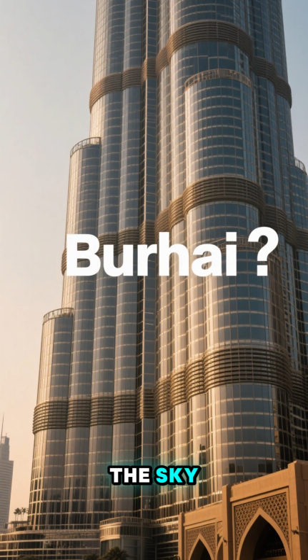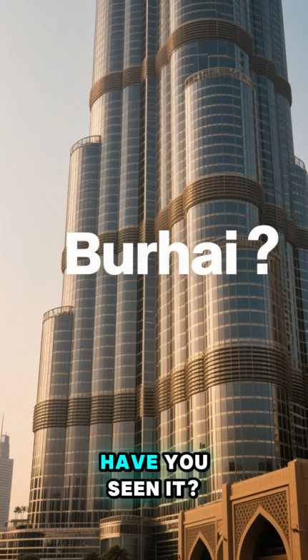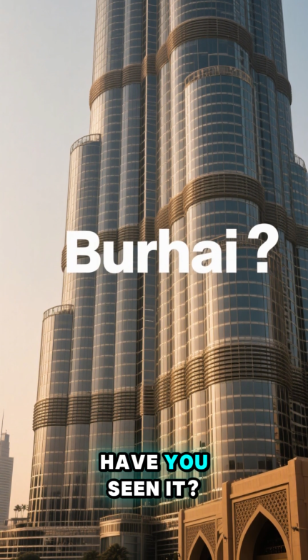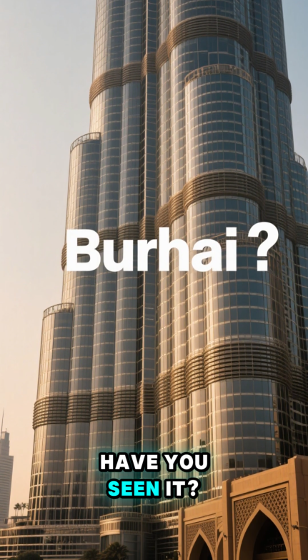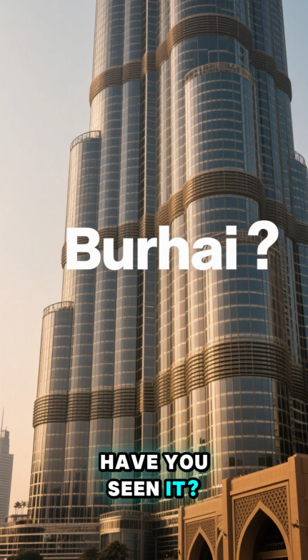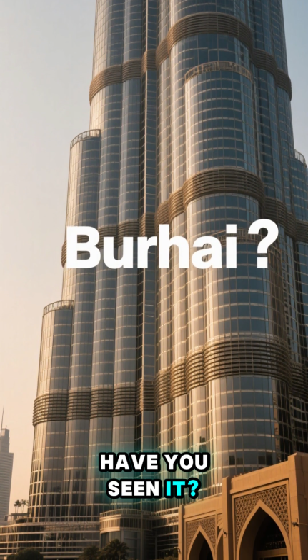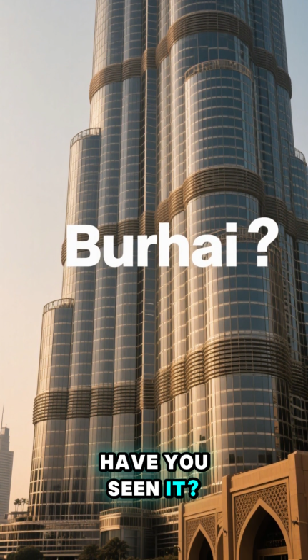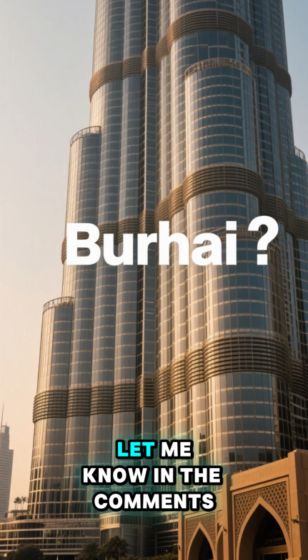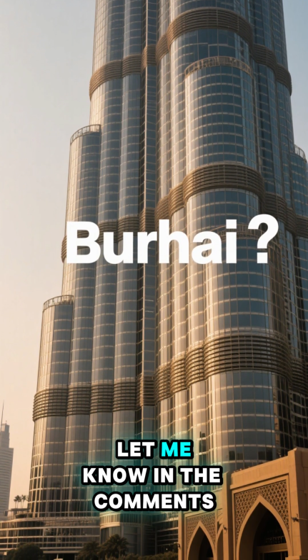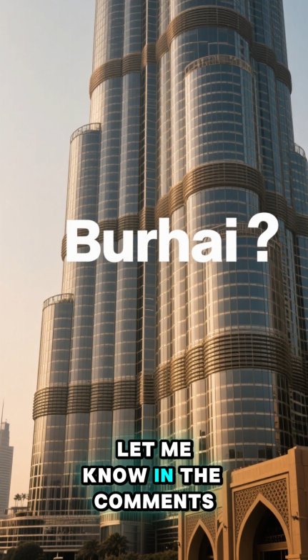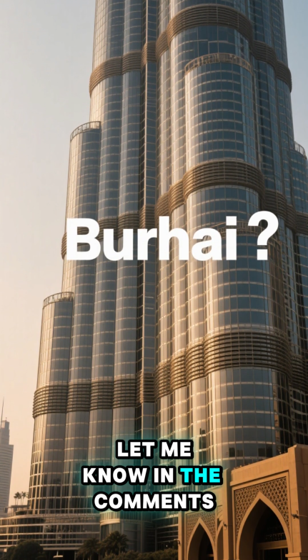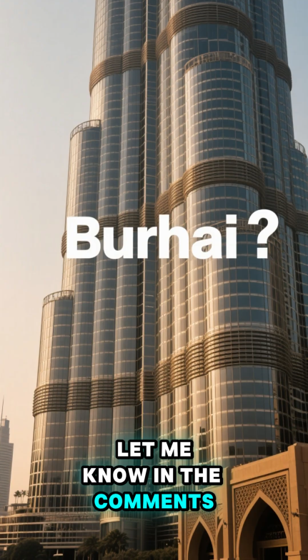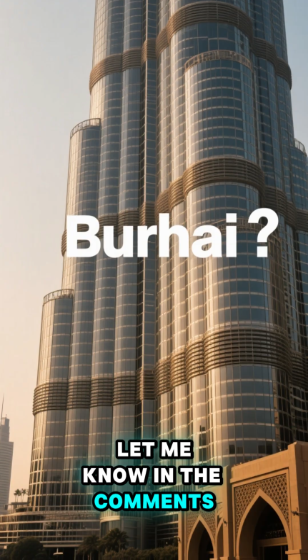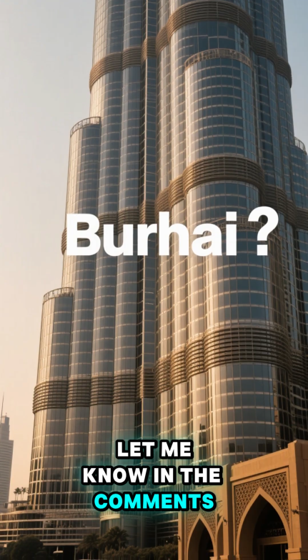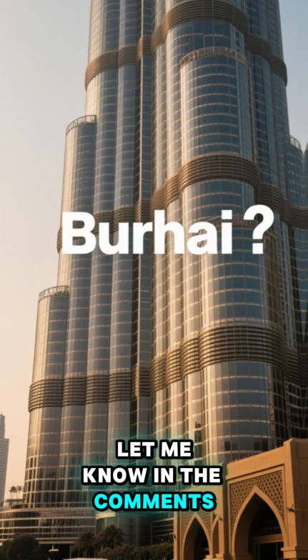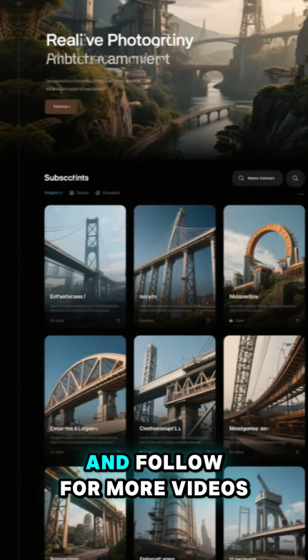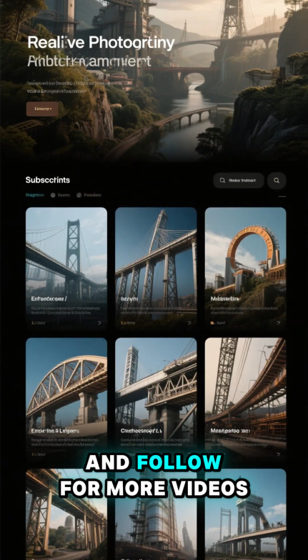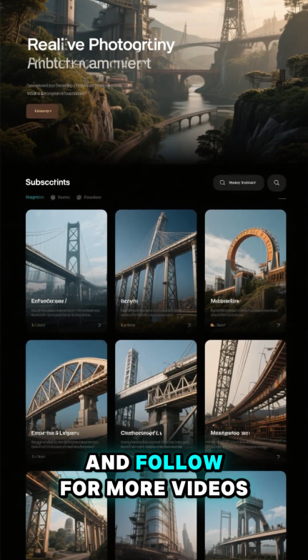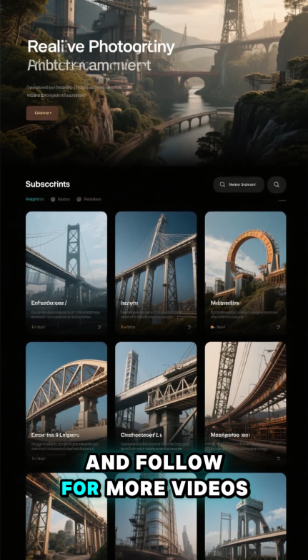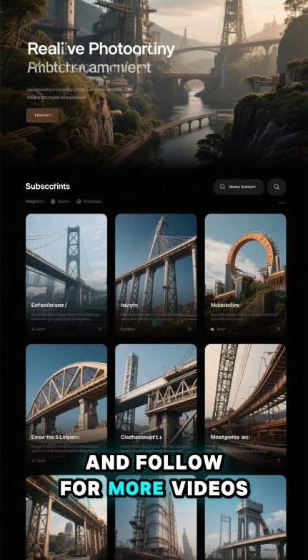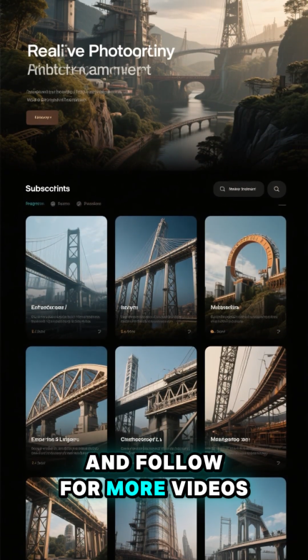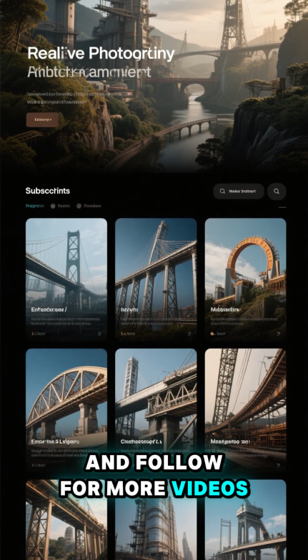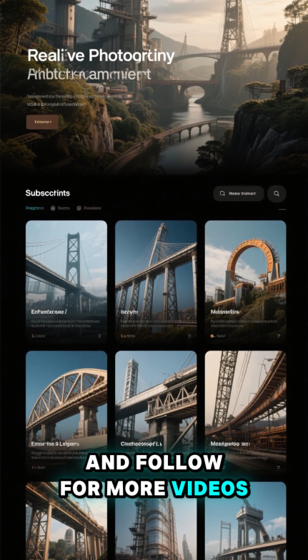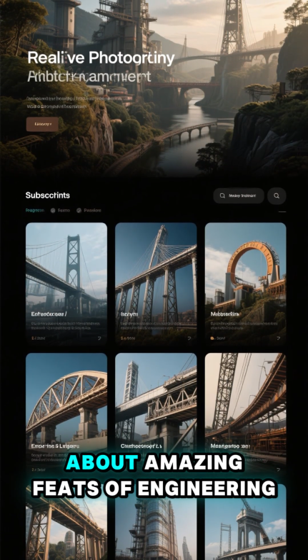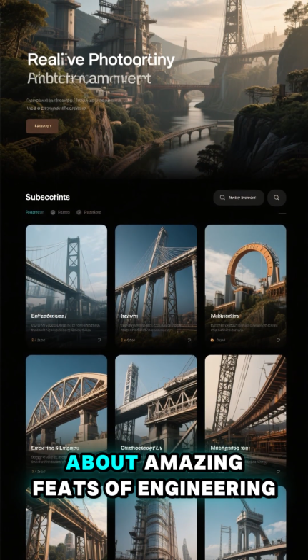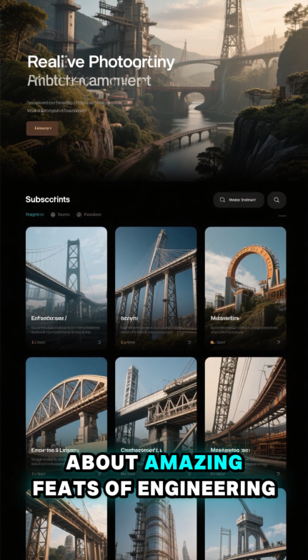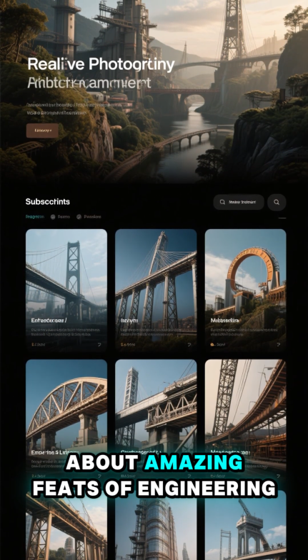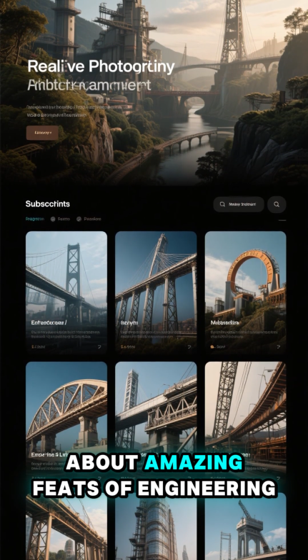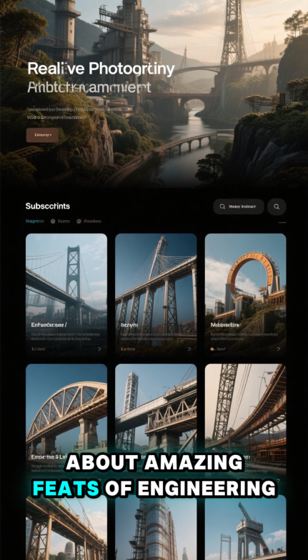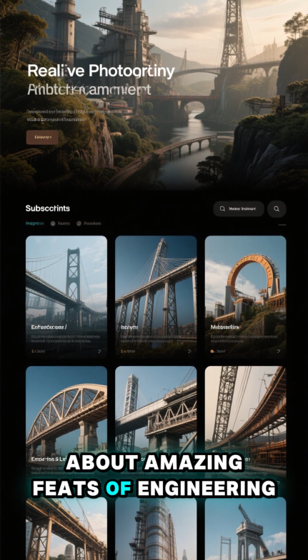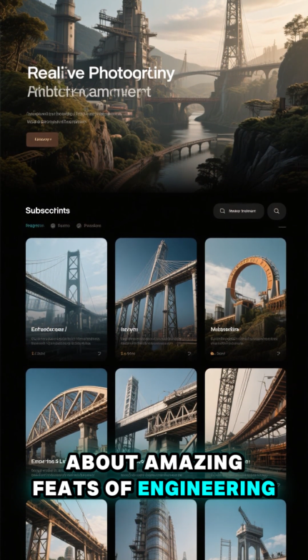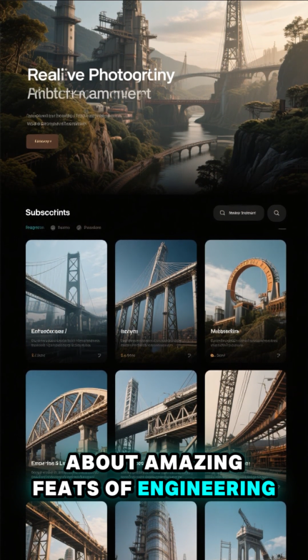Have you seen it? Let me know in the comments, and follow for more videos about amazing feats of engineering.